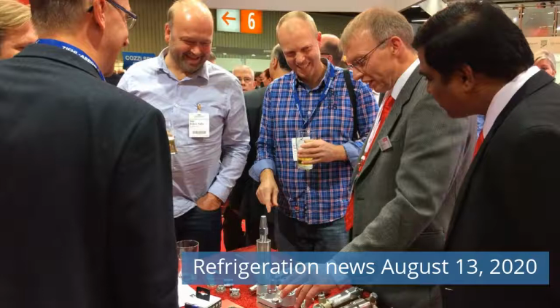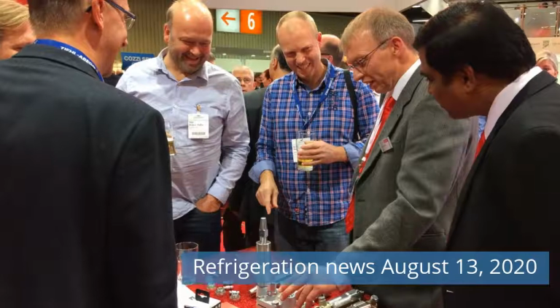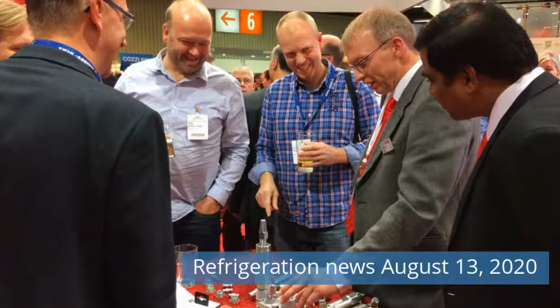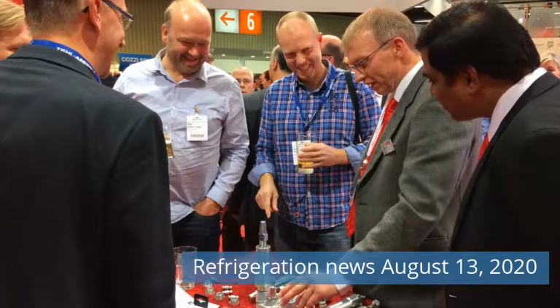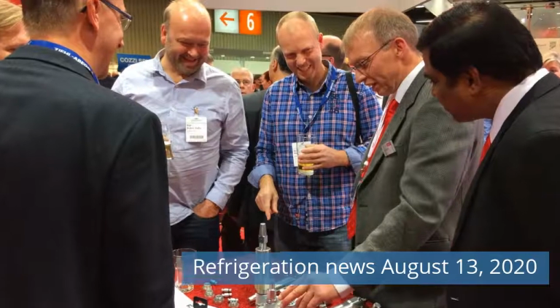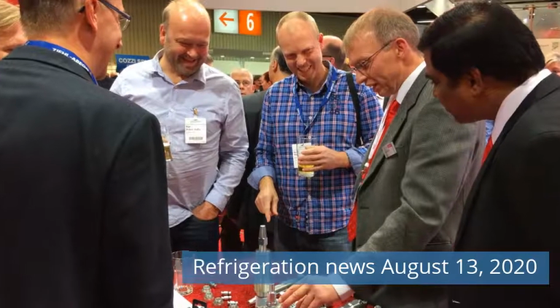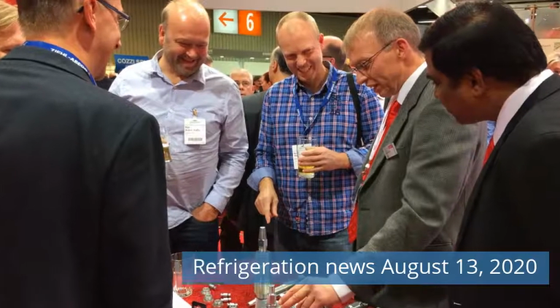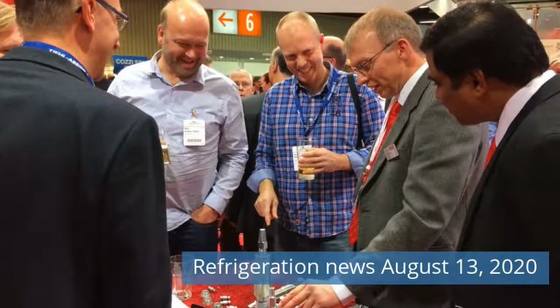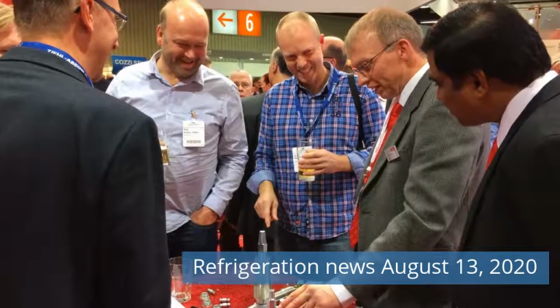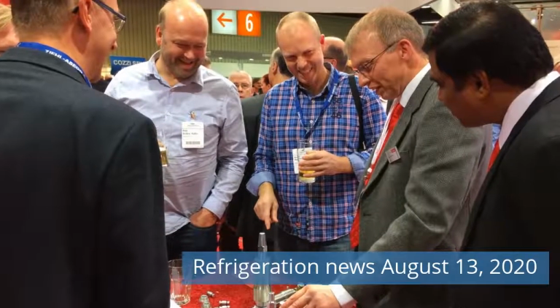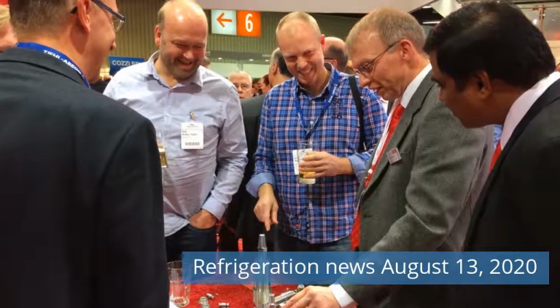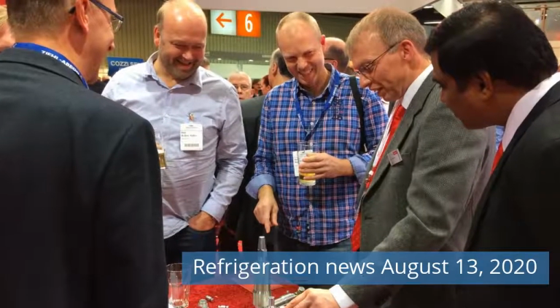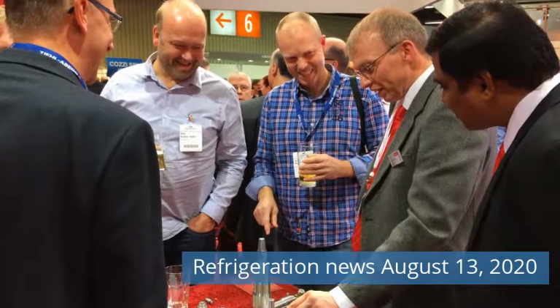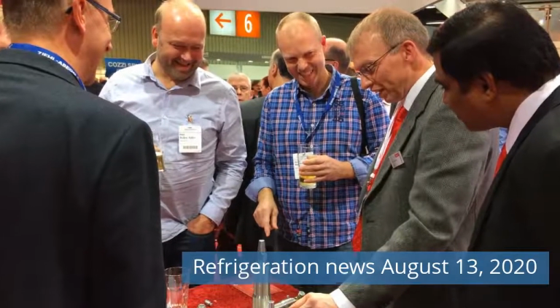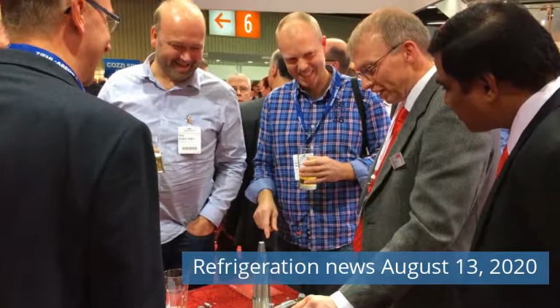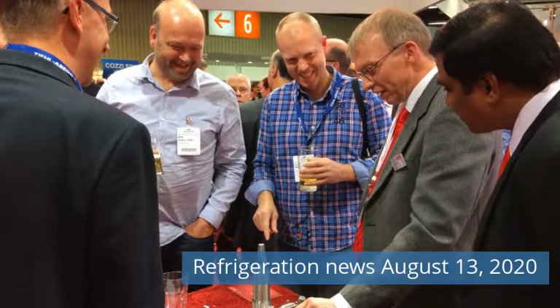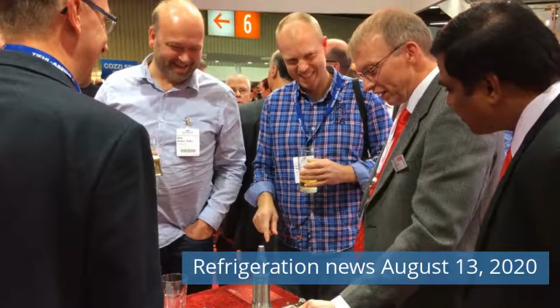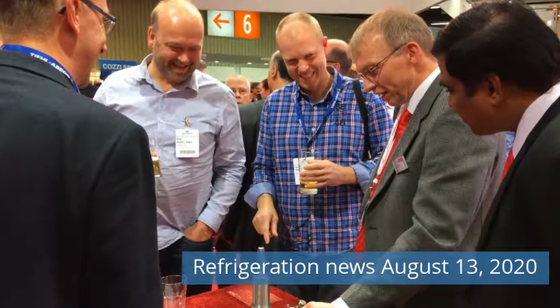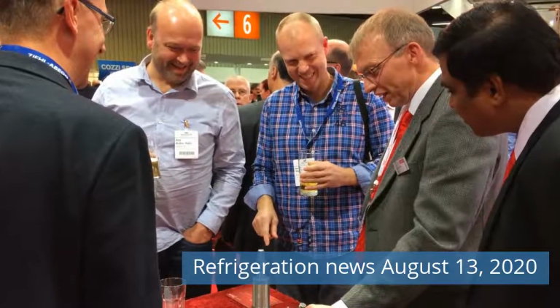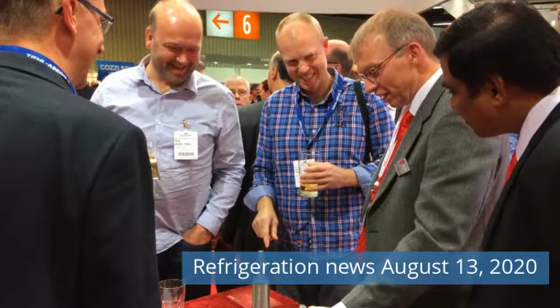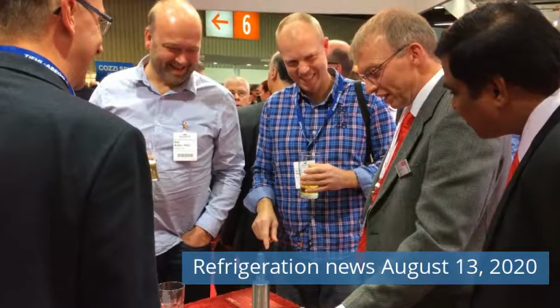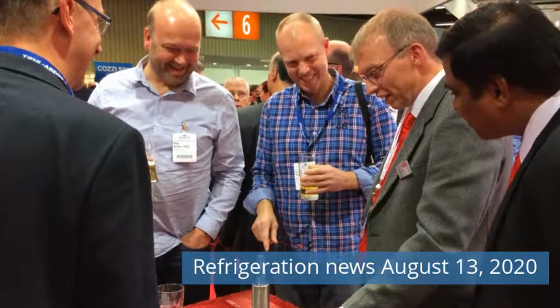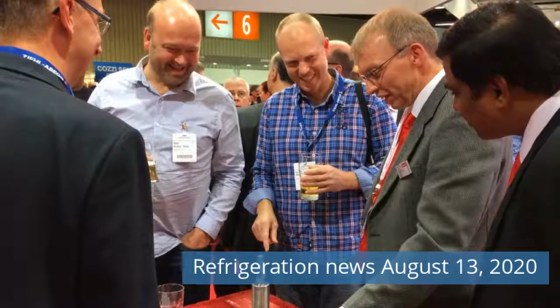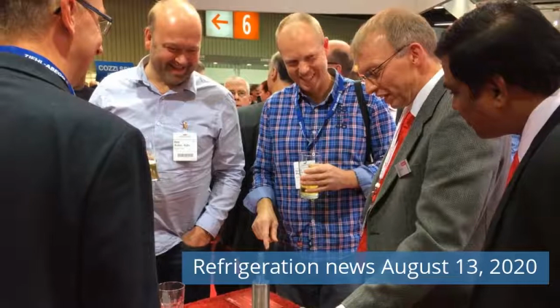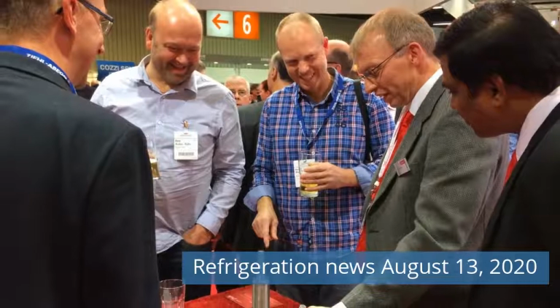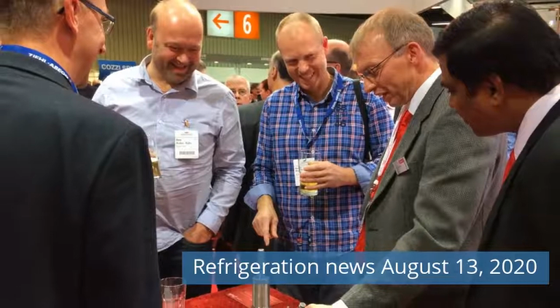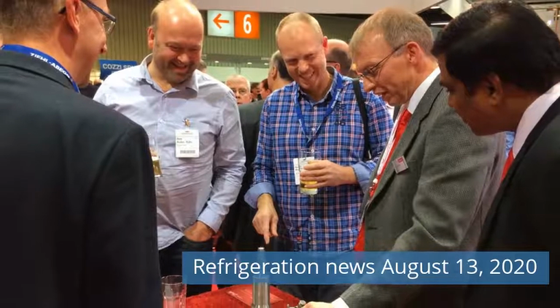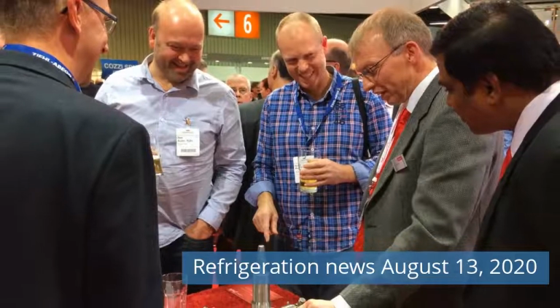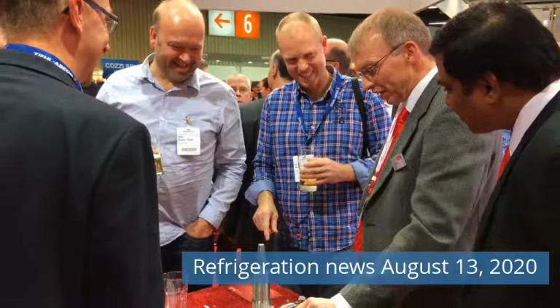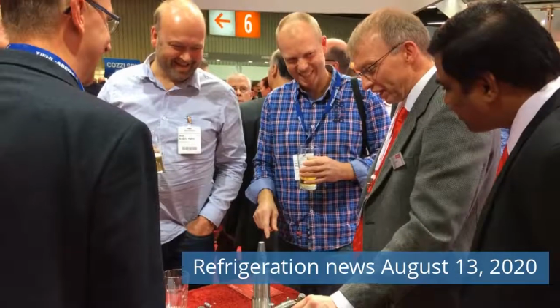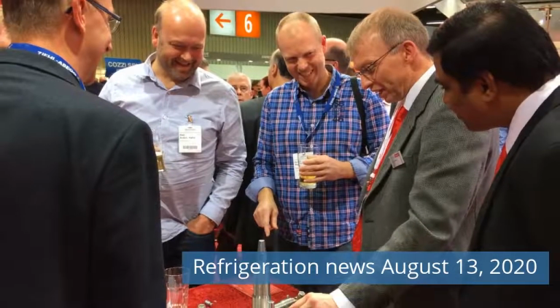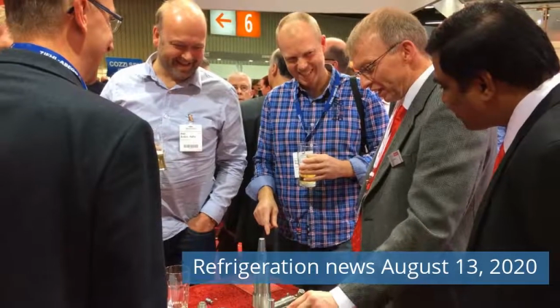Greetings friends. Watch Refrigeration News for Thursday, August 13, 2020 on our channel. Let's go!